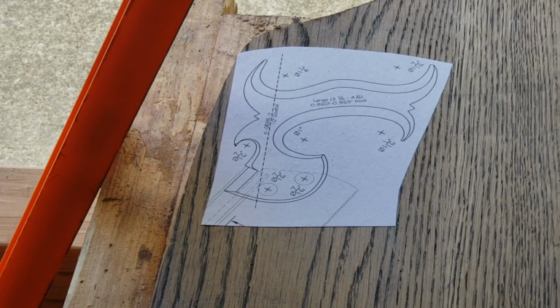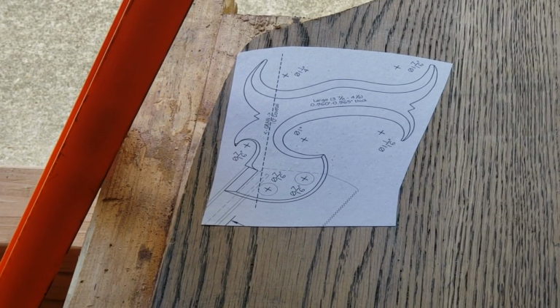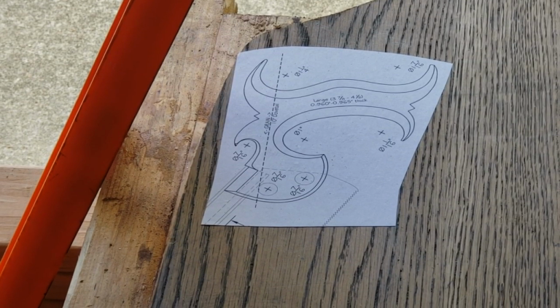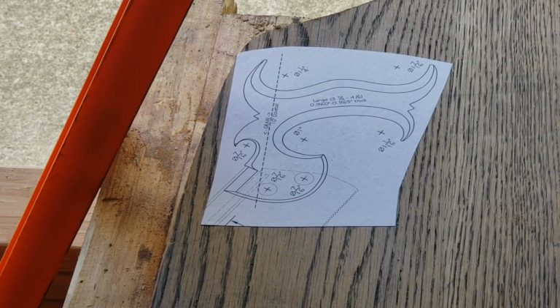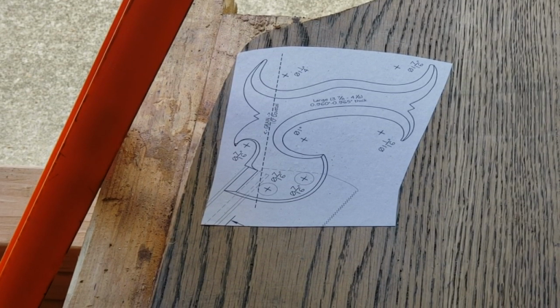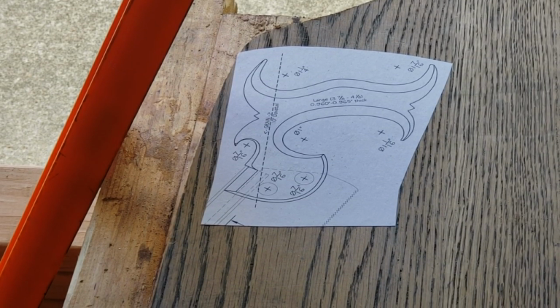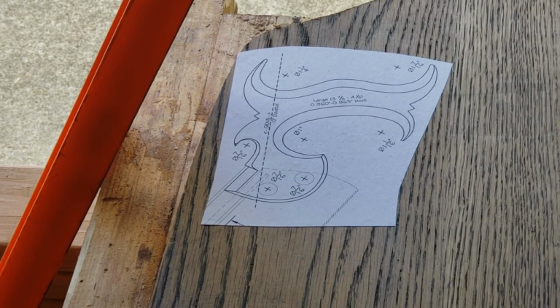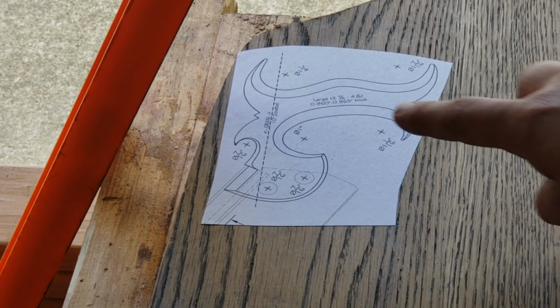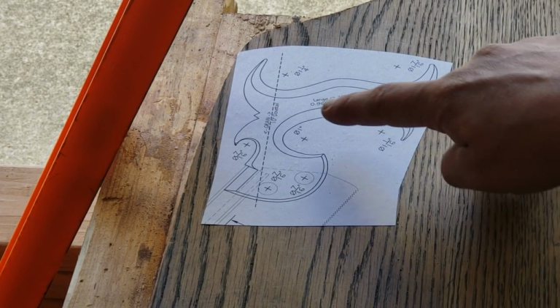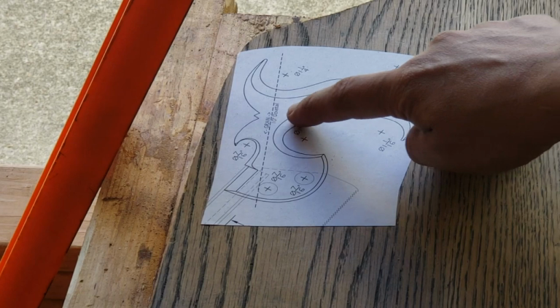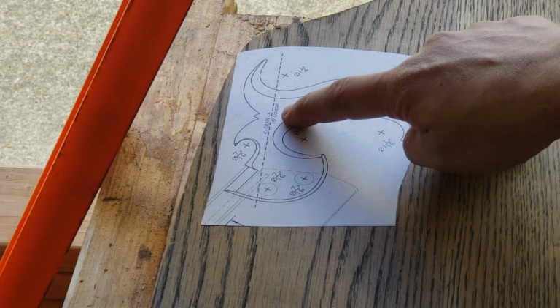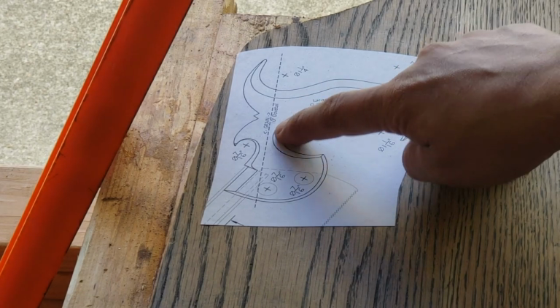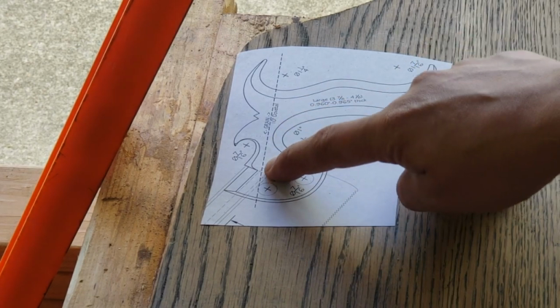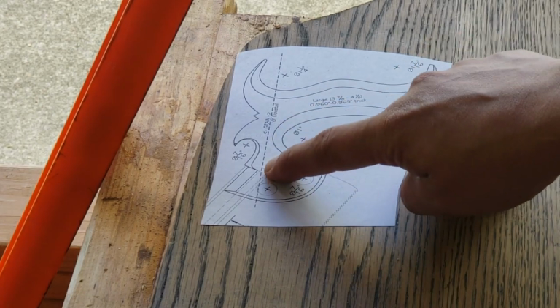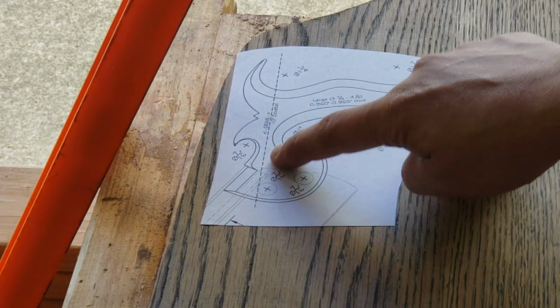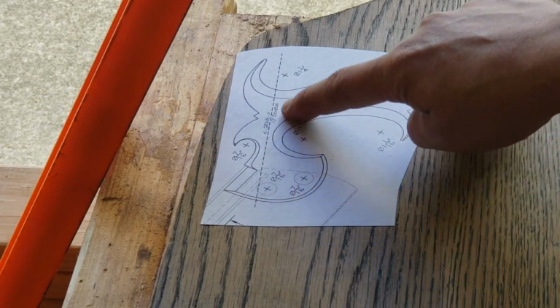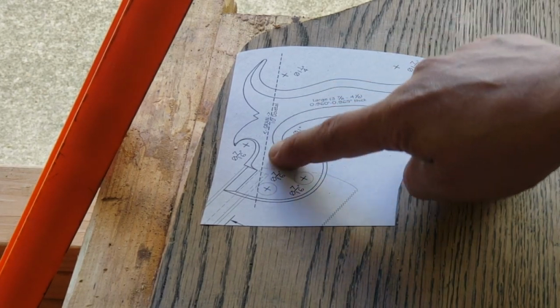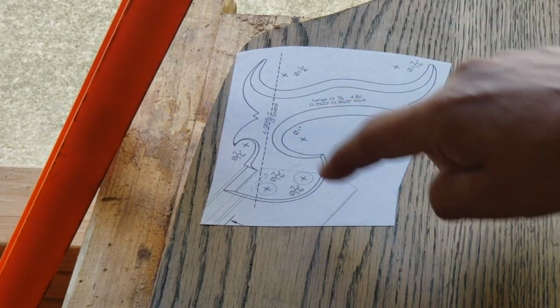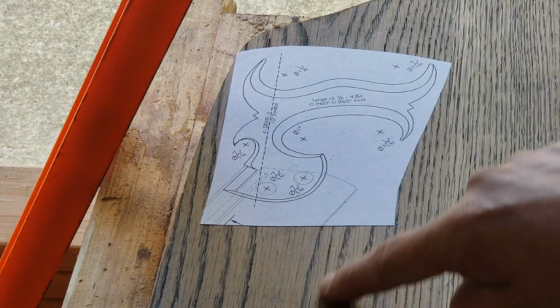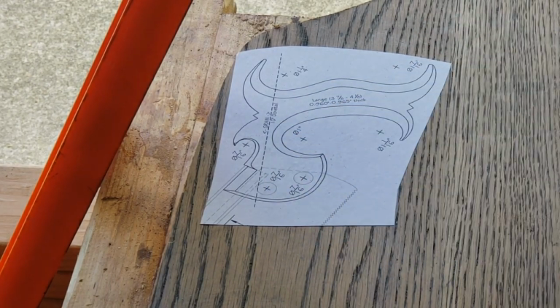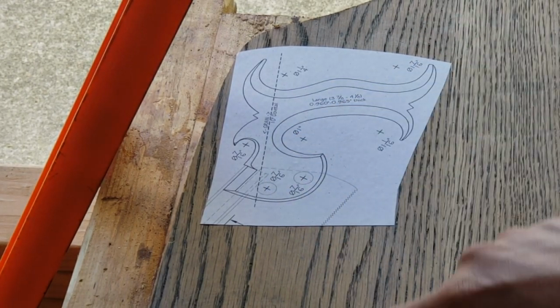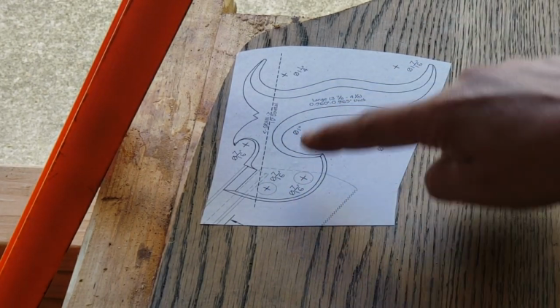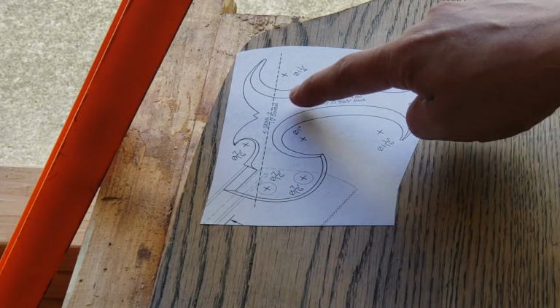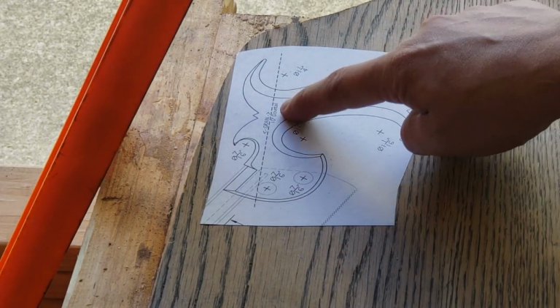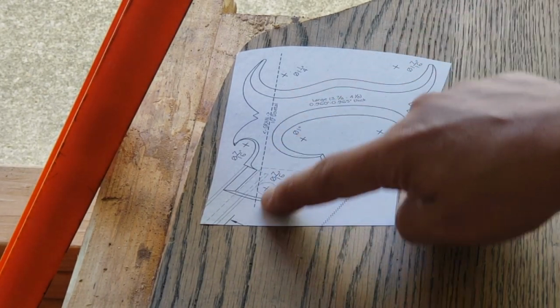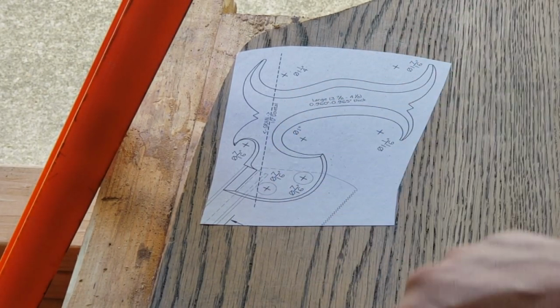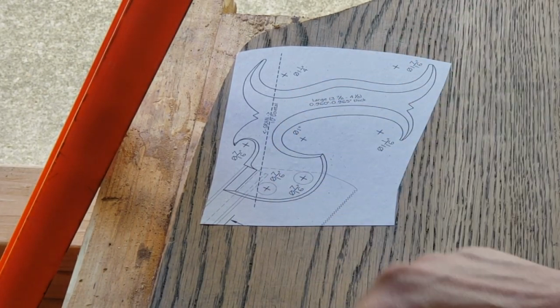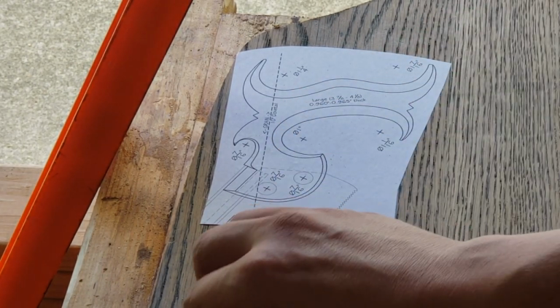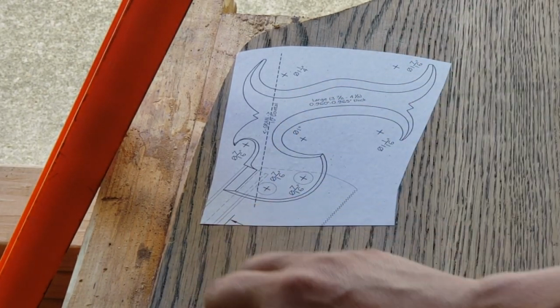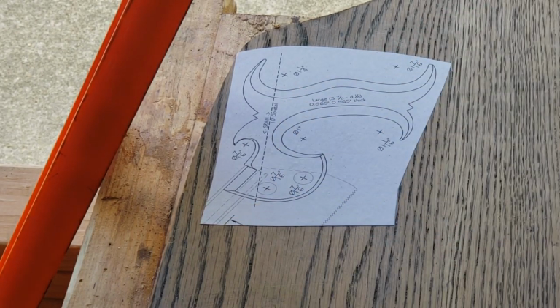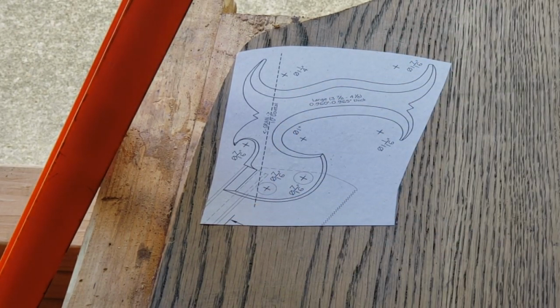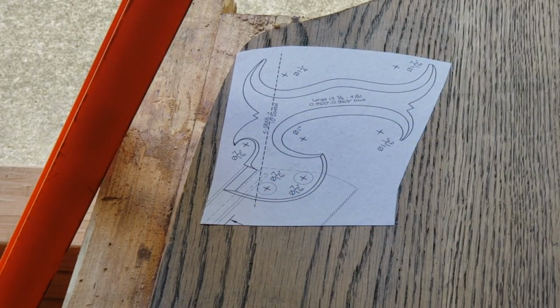I glued the pattern to my stock and marked out any holes I had to drill.